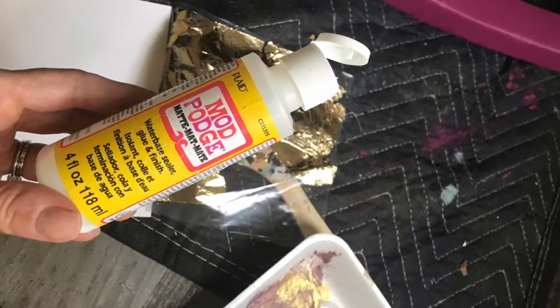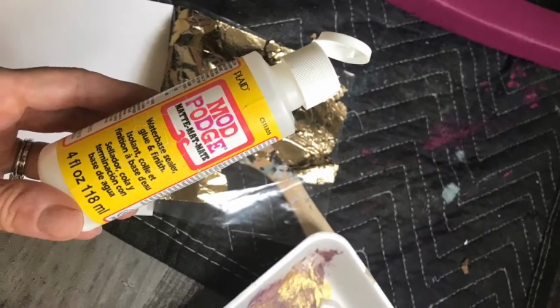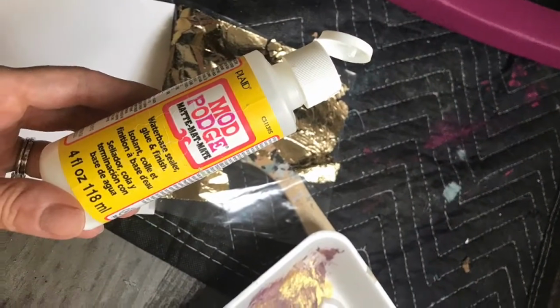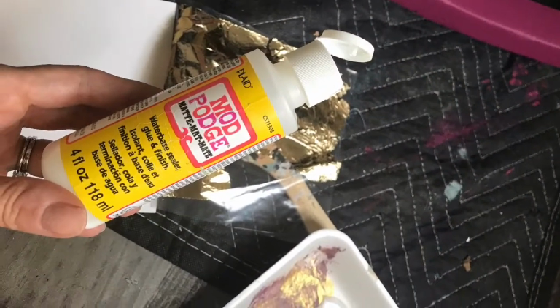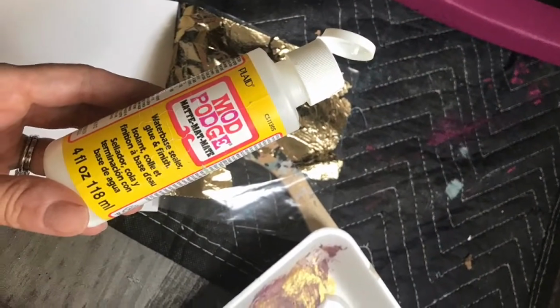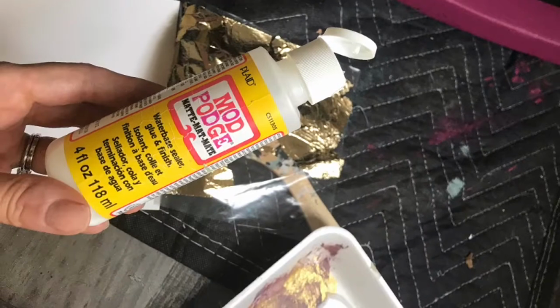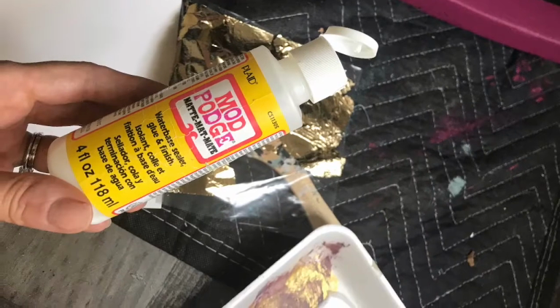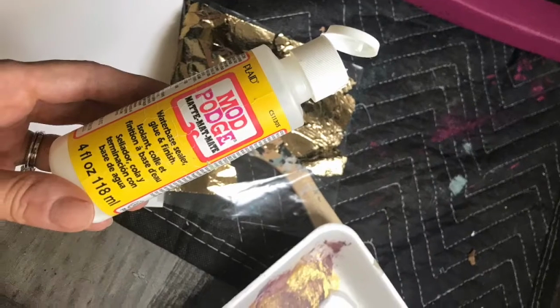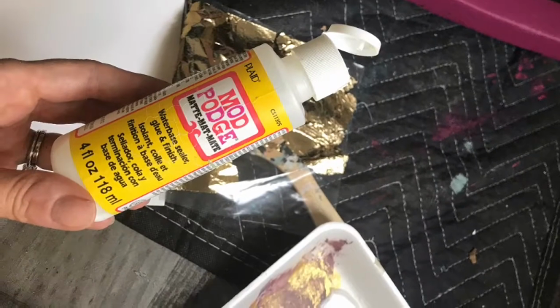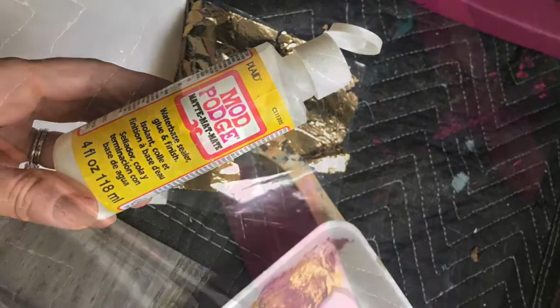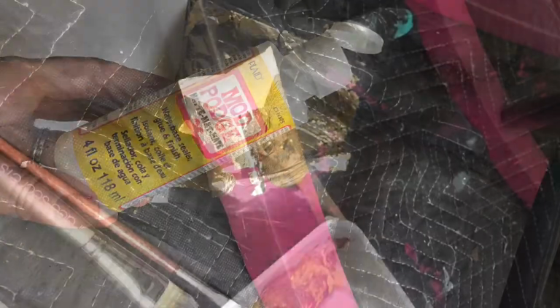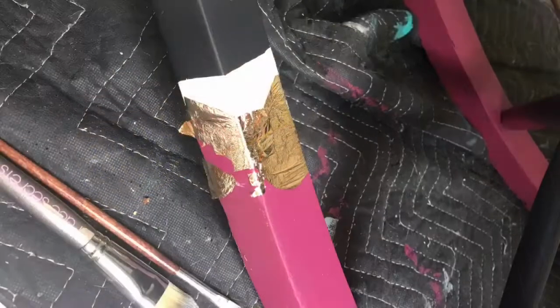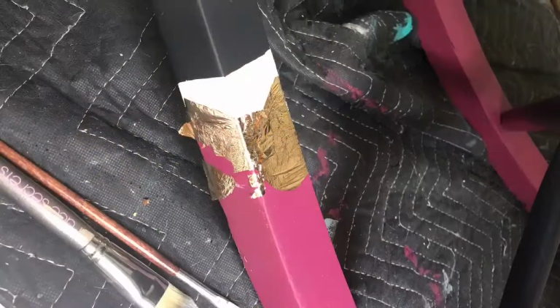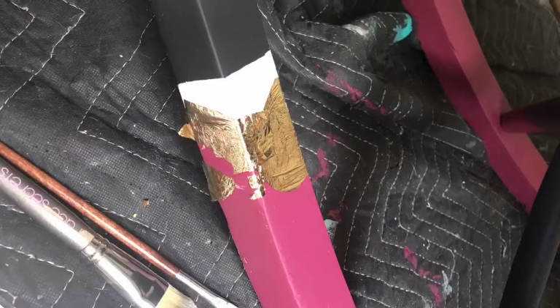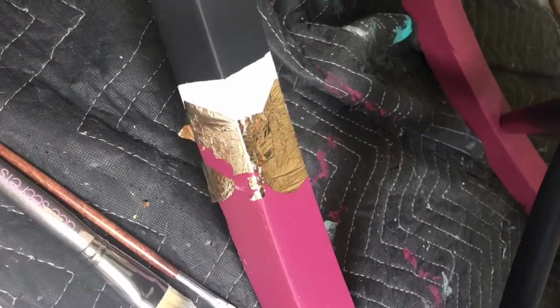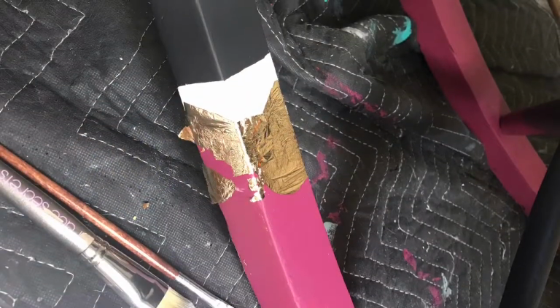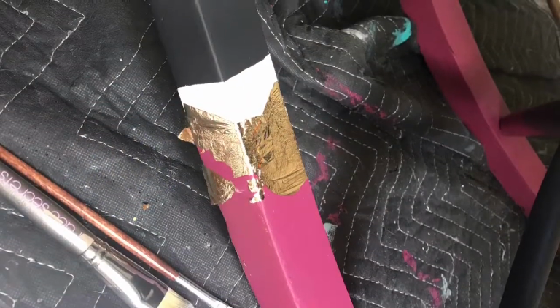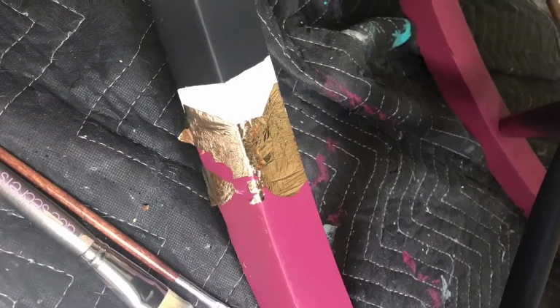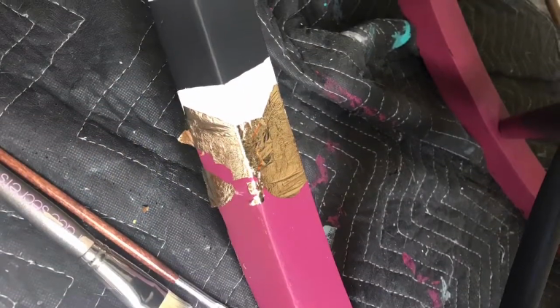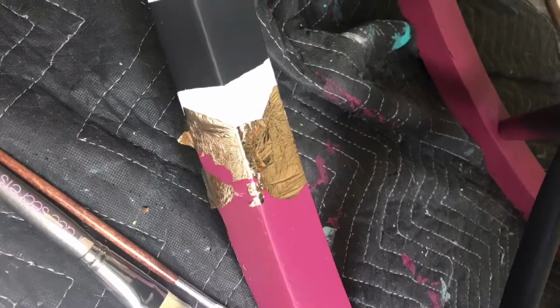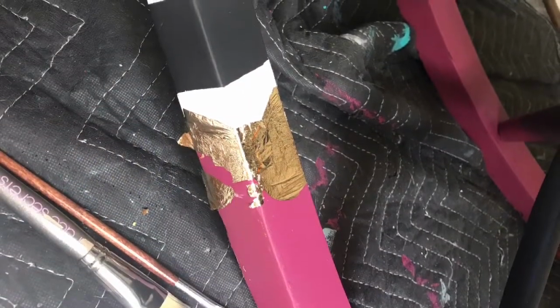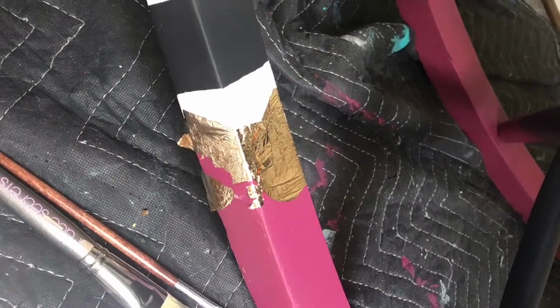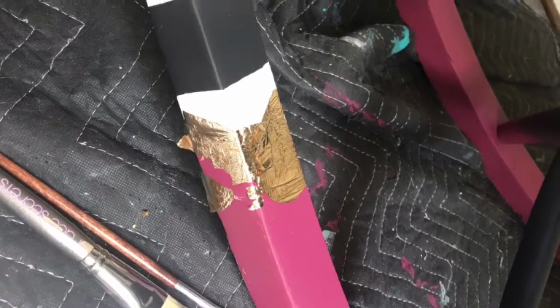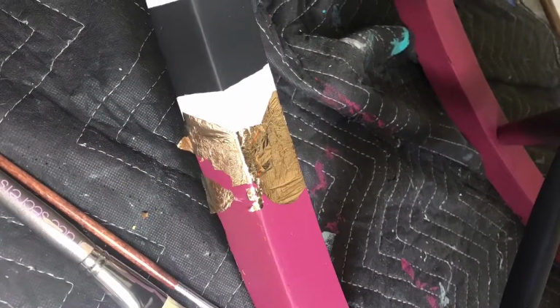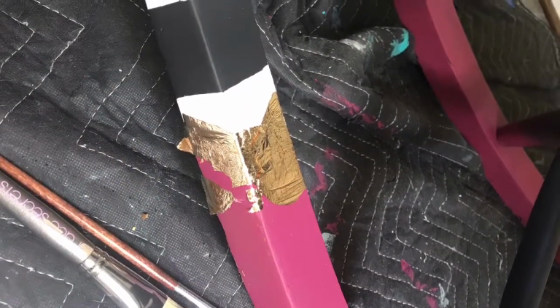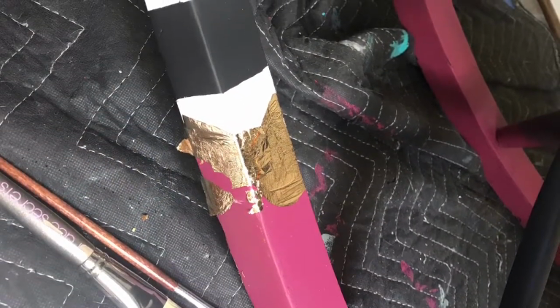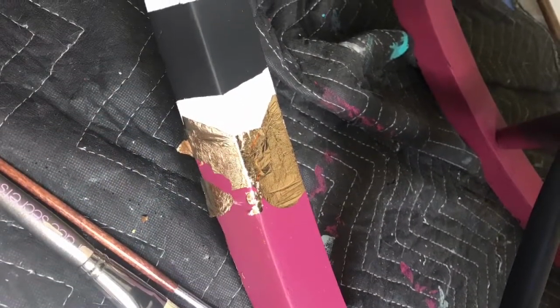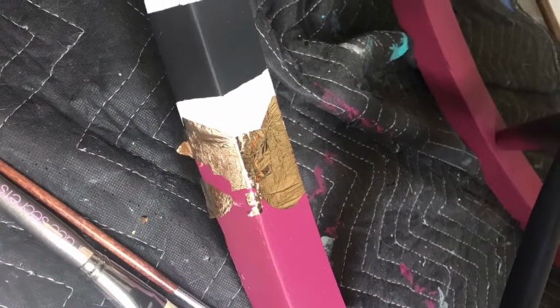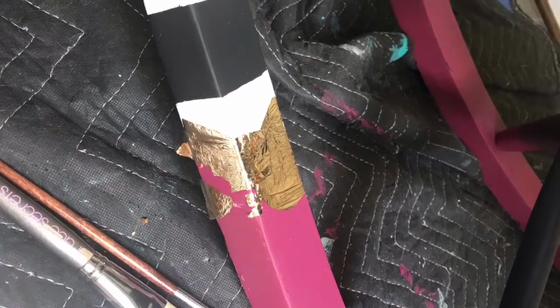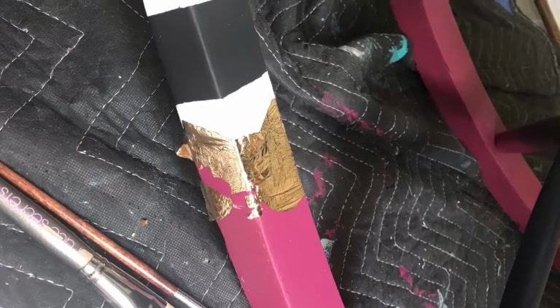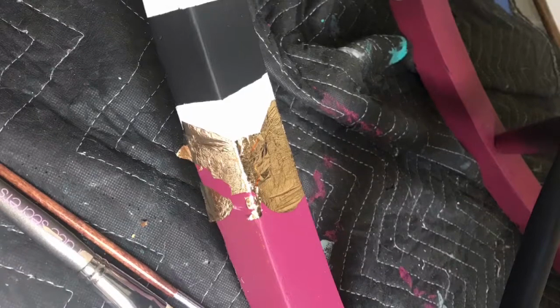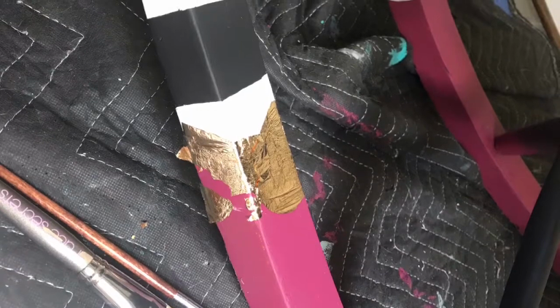Using Mod Podge, I applied it to the area where I wanted the gold leaf to adhere. This was in the areas where the stripes would meet the color.